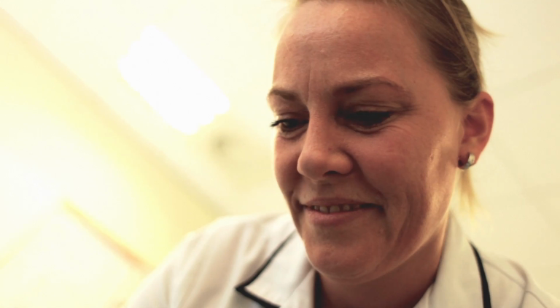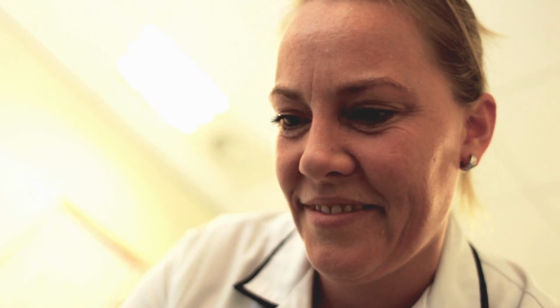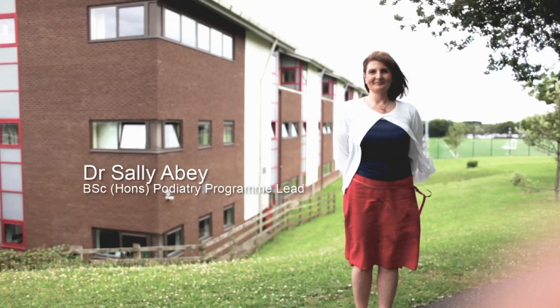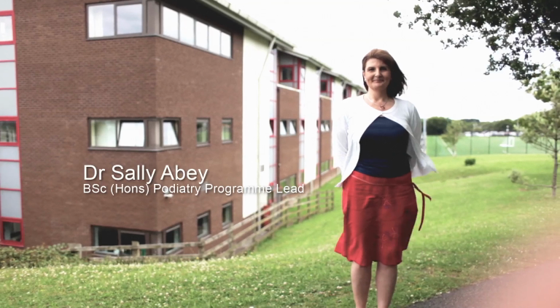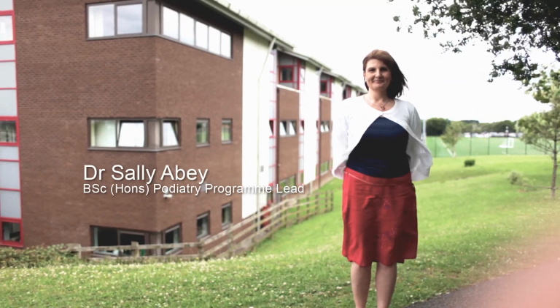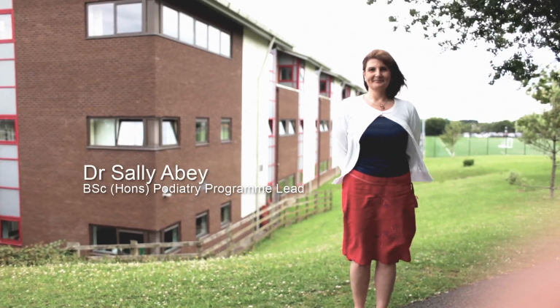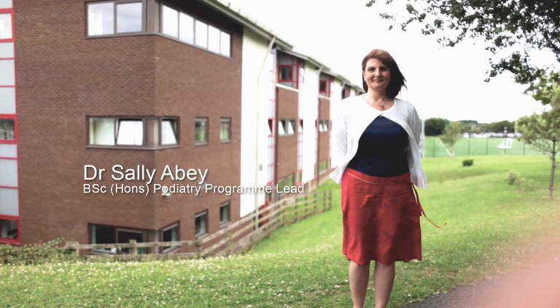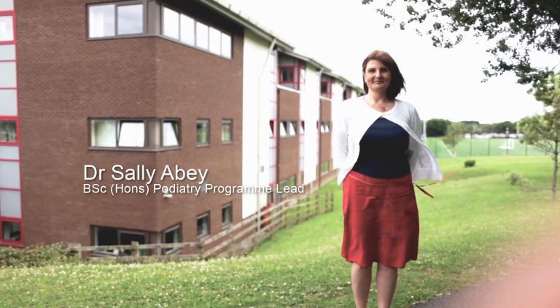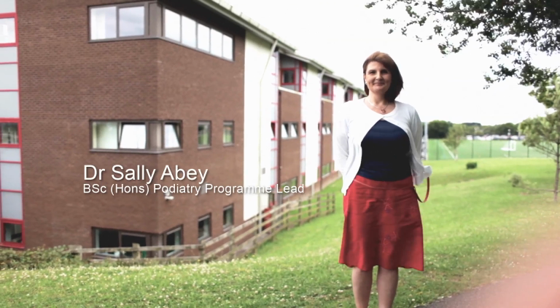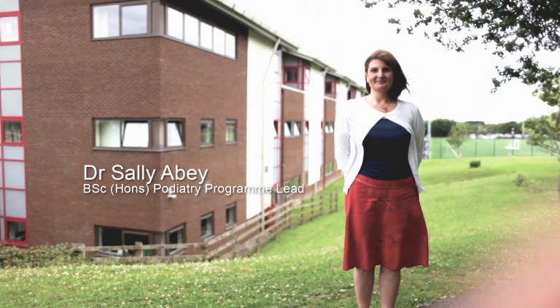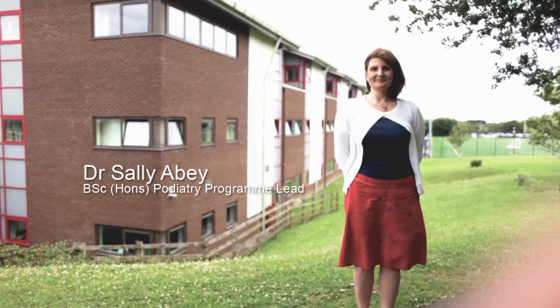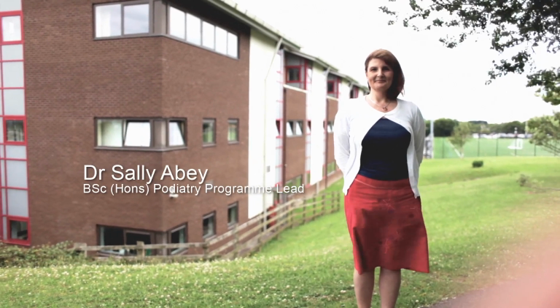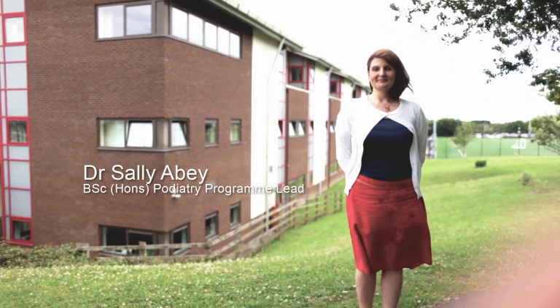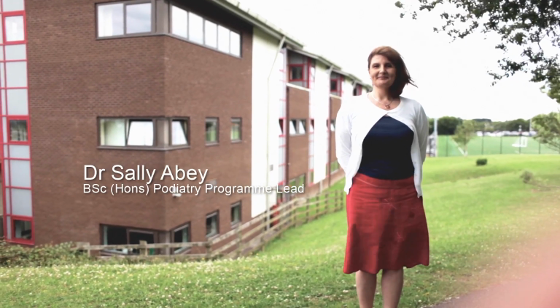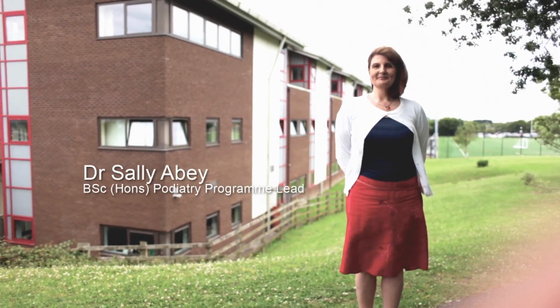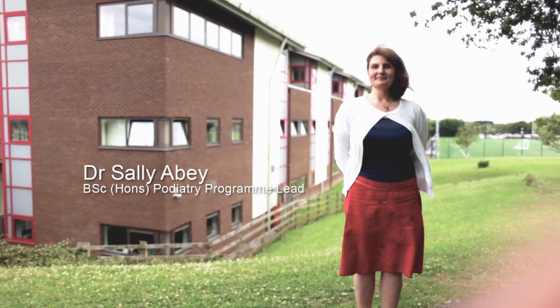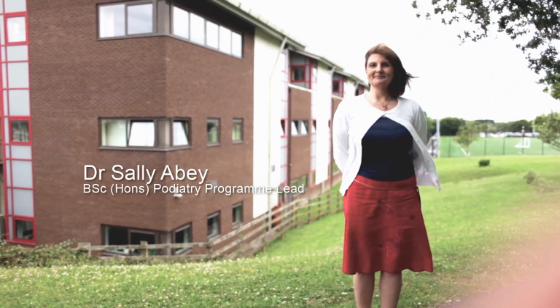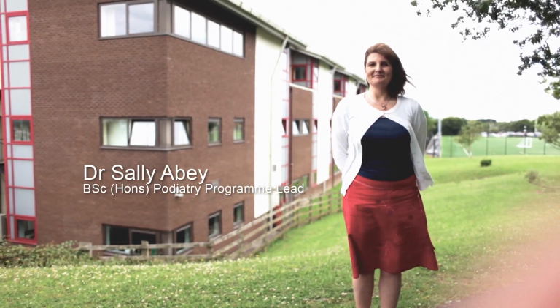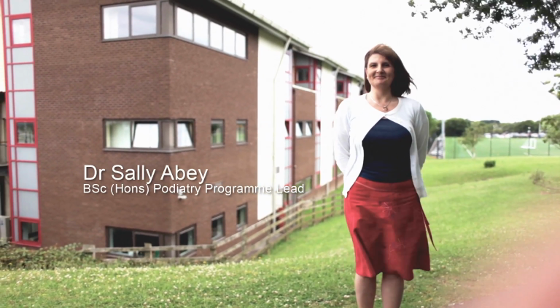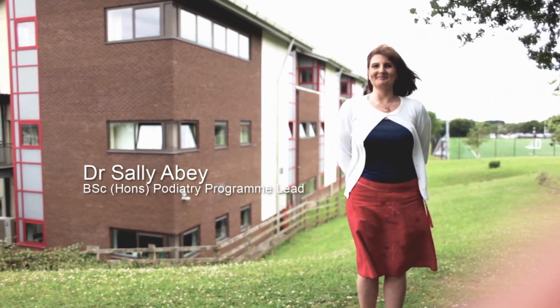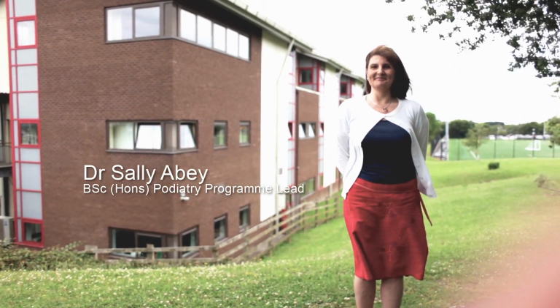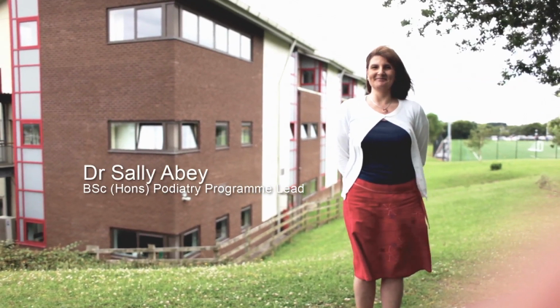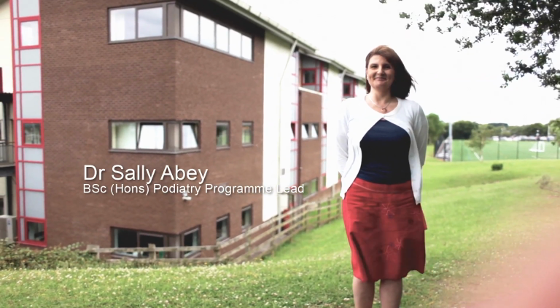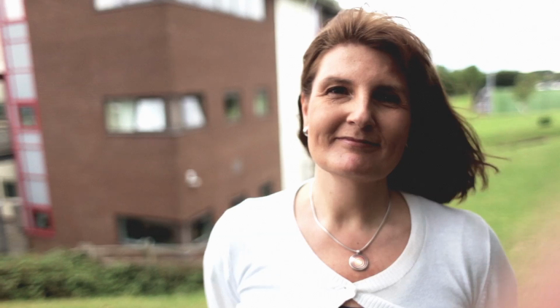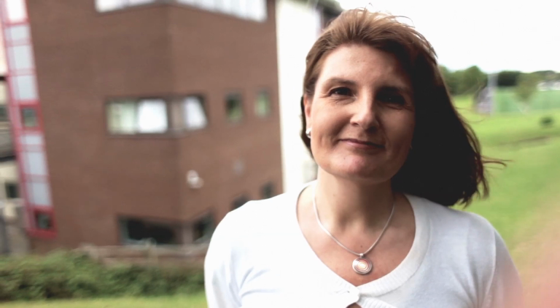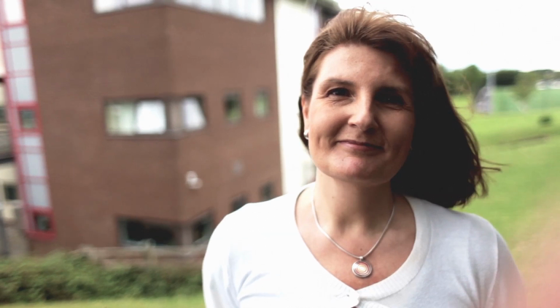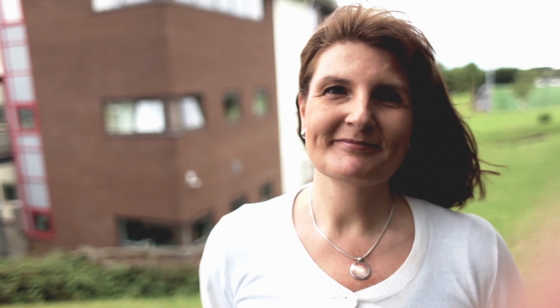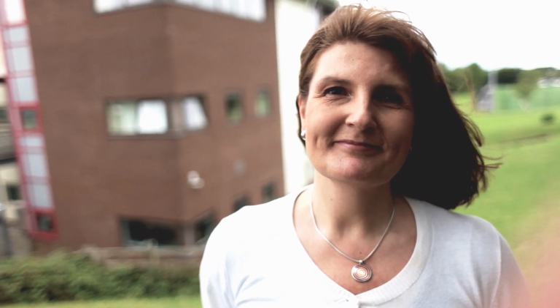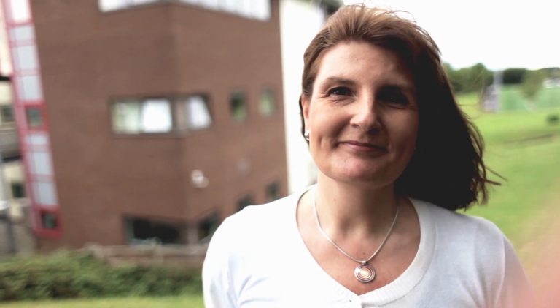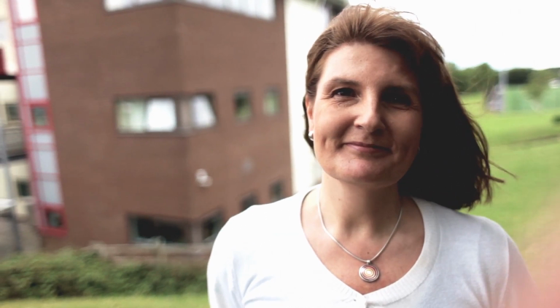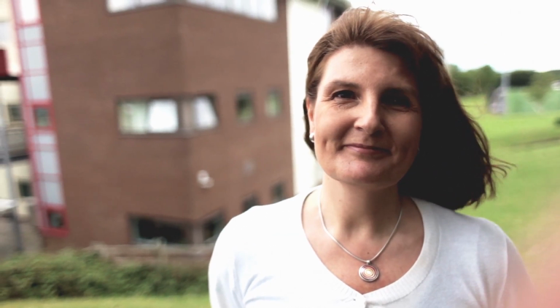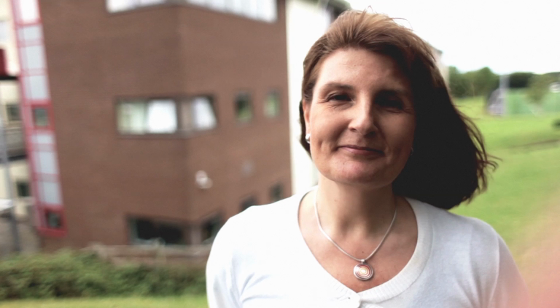My name is Sally Avey and I'm the program lead for the Podiatry BSc Honours degree.